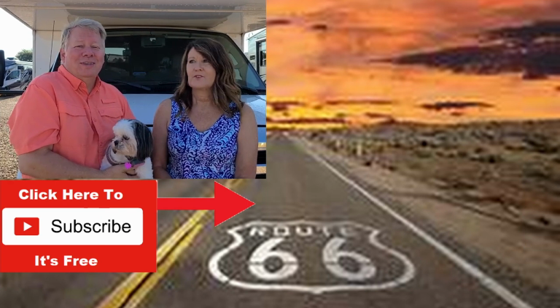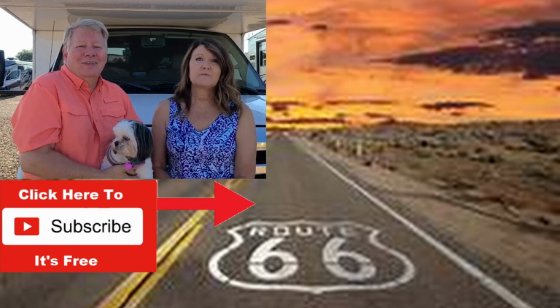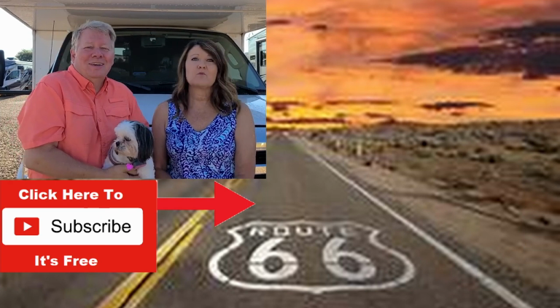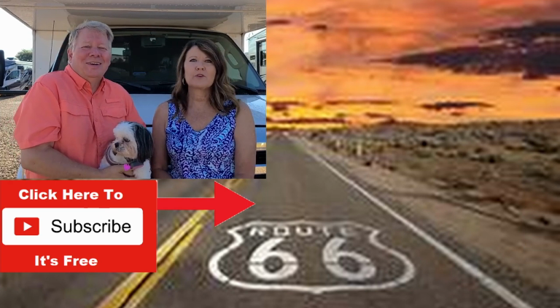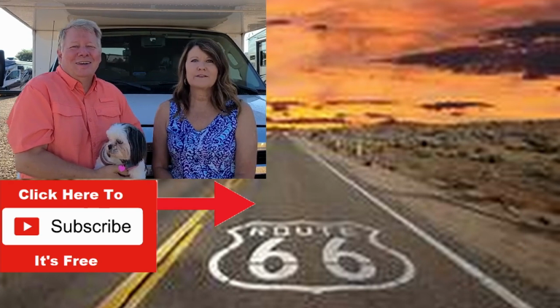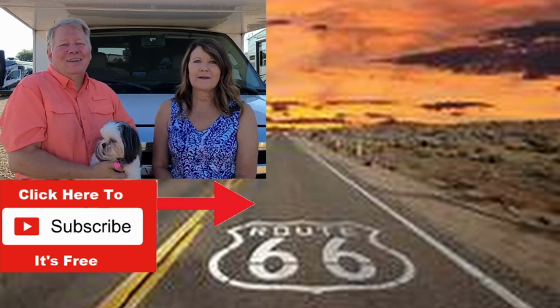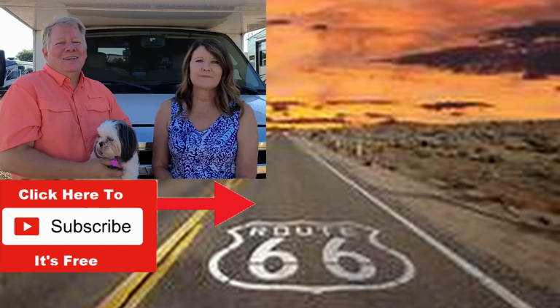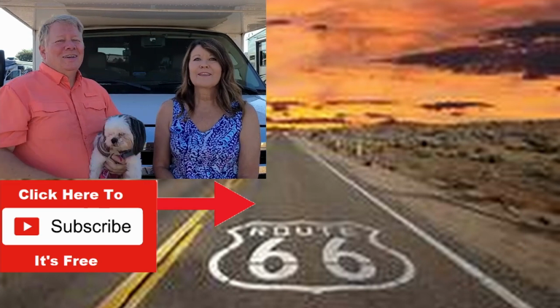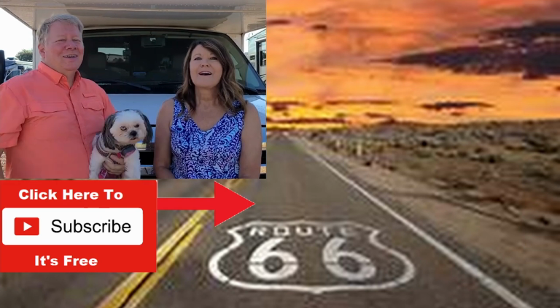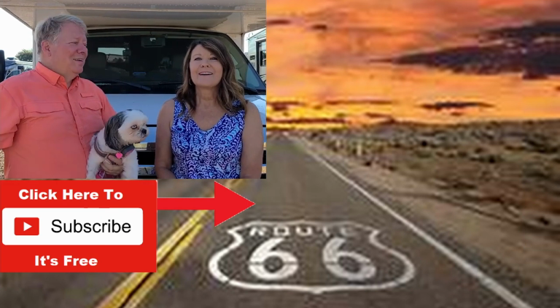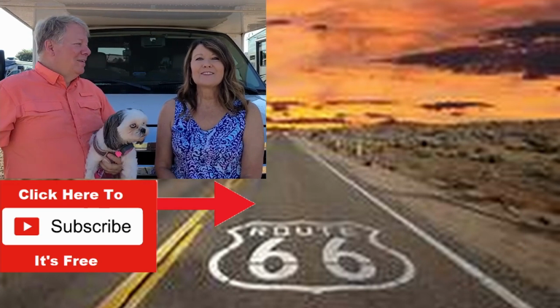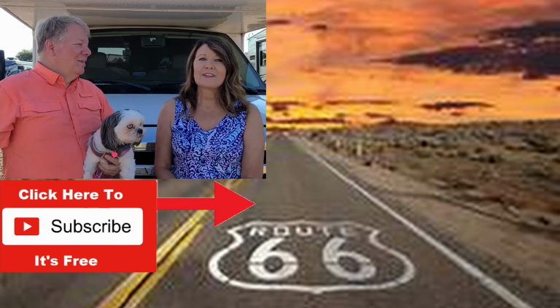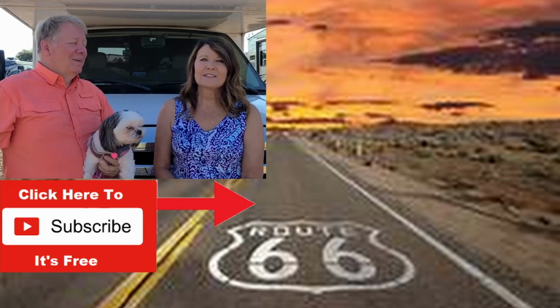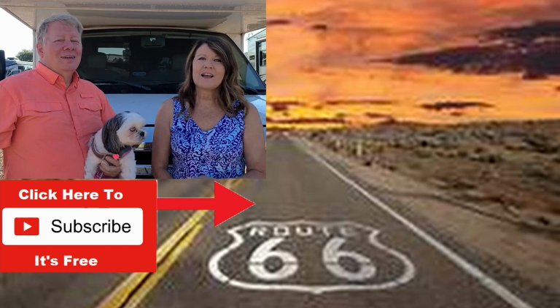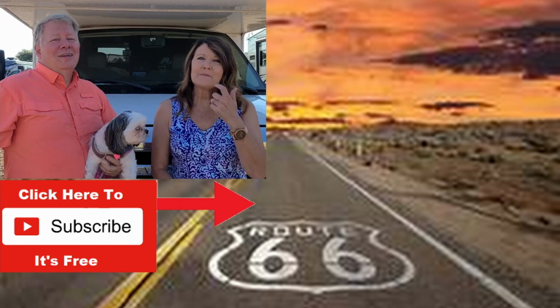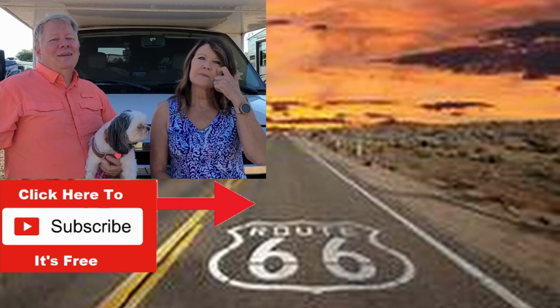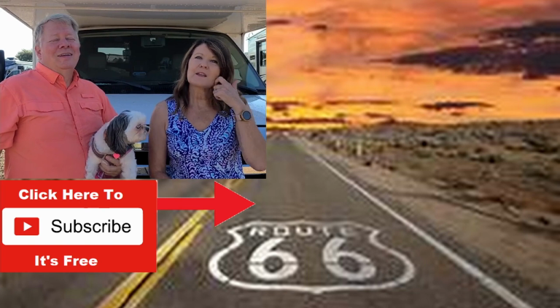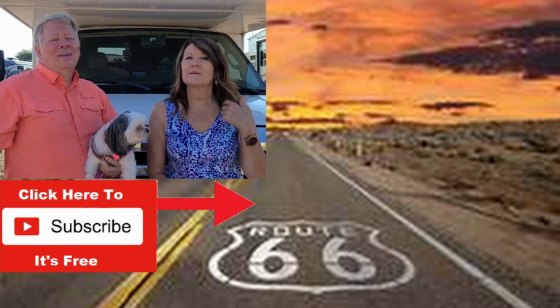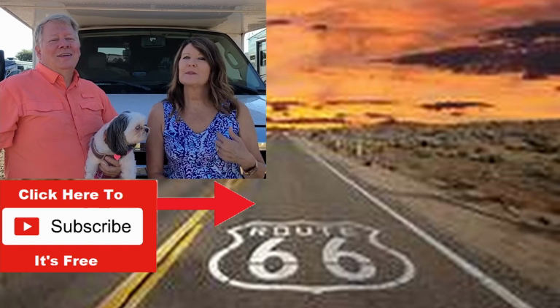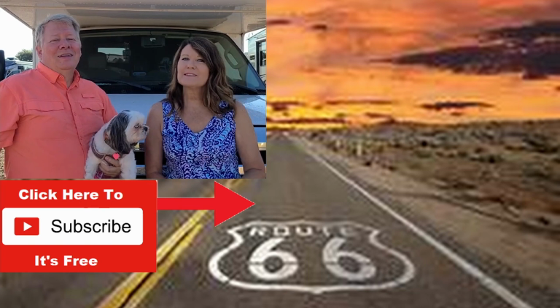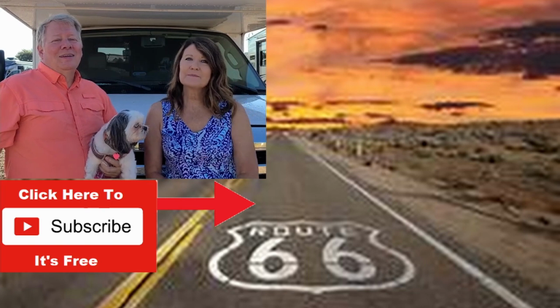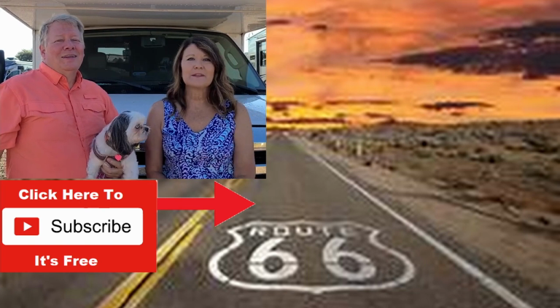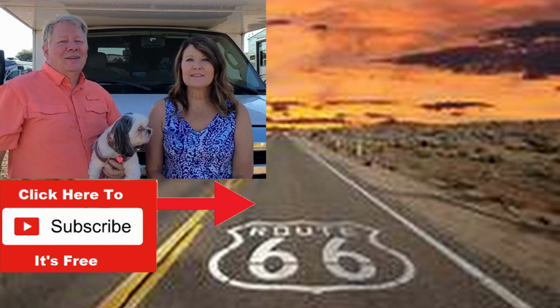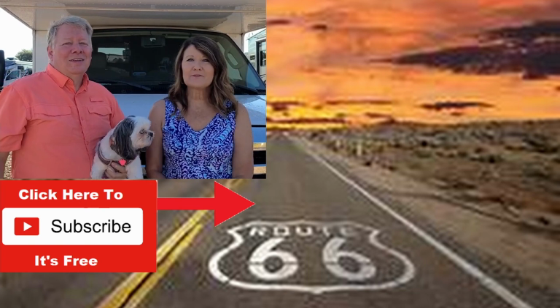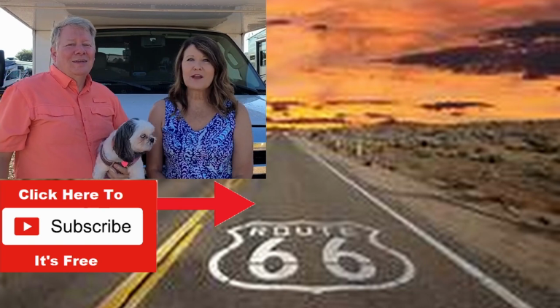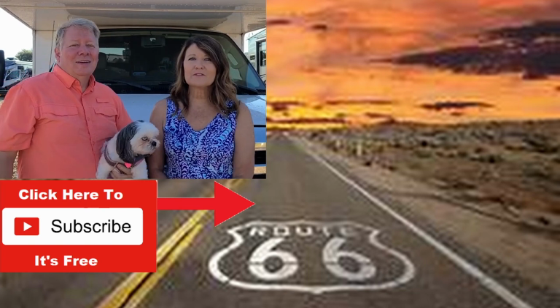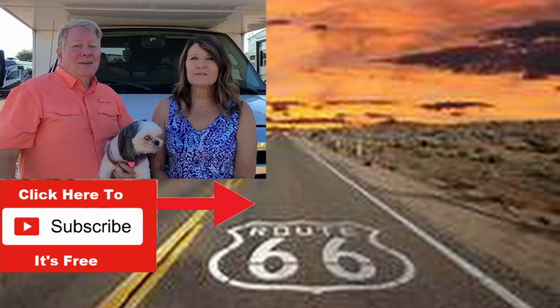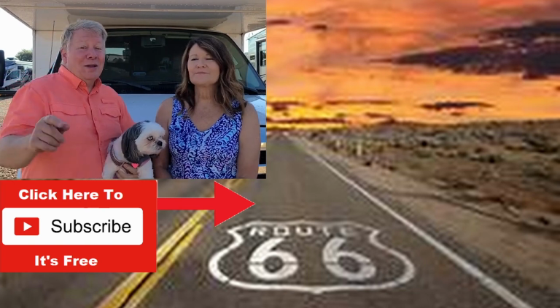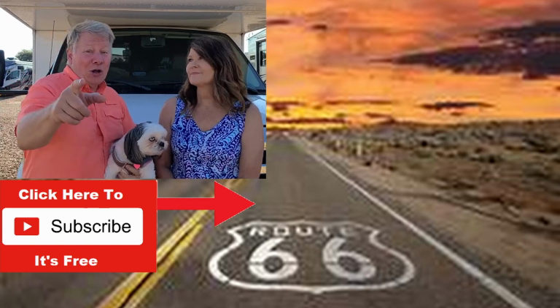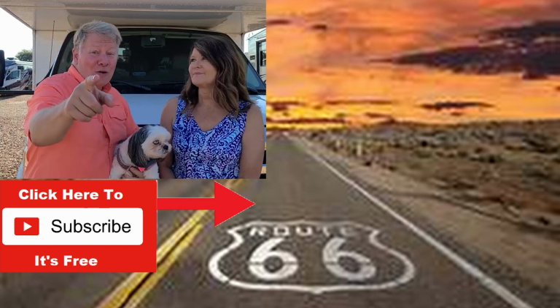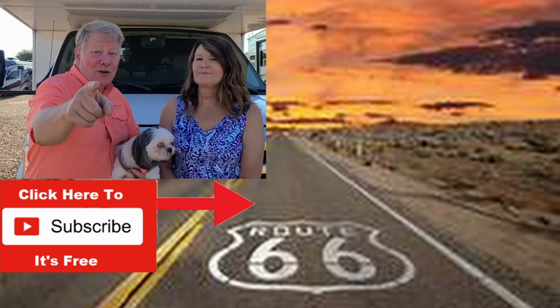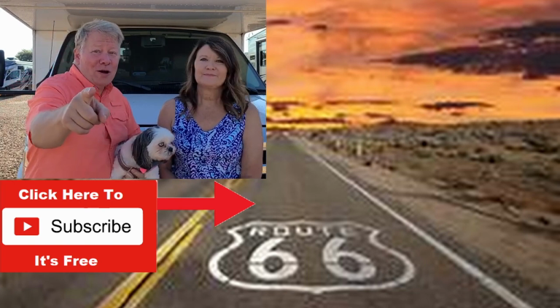You've been warned. Until next time, God bless and many safe travels. Go RV America.